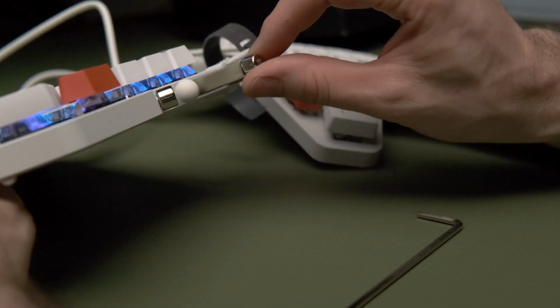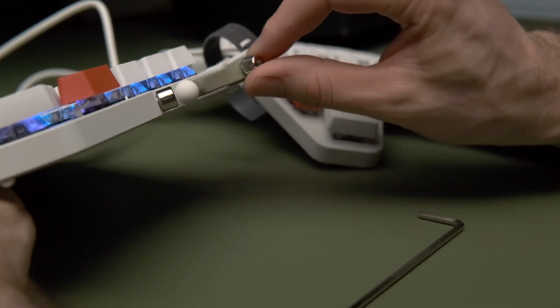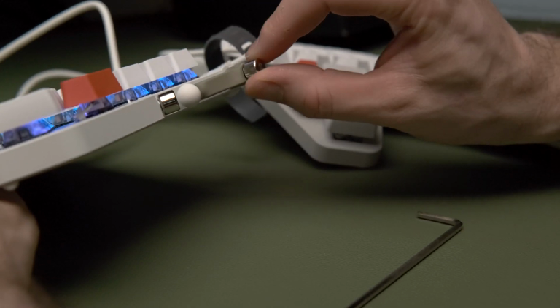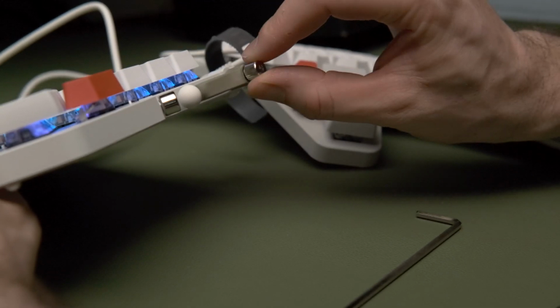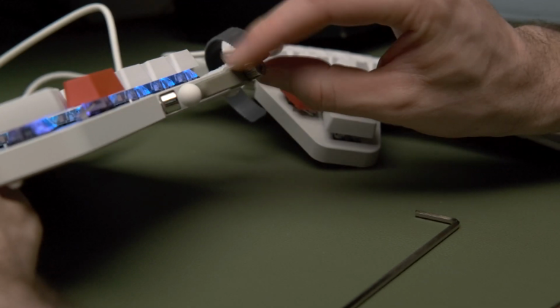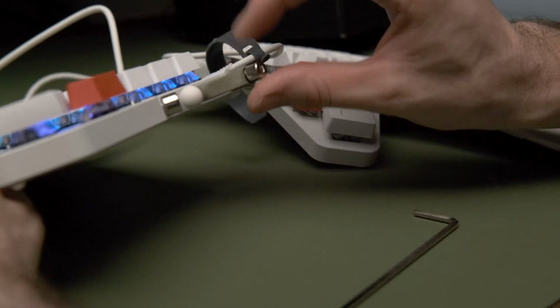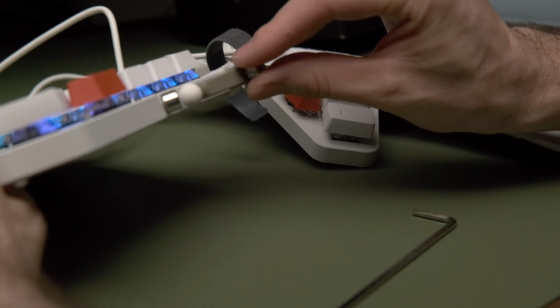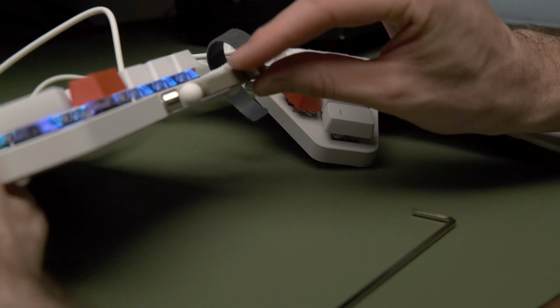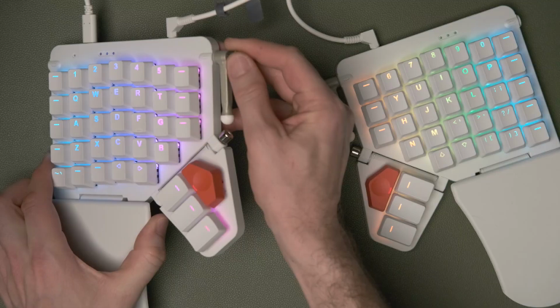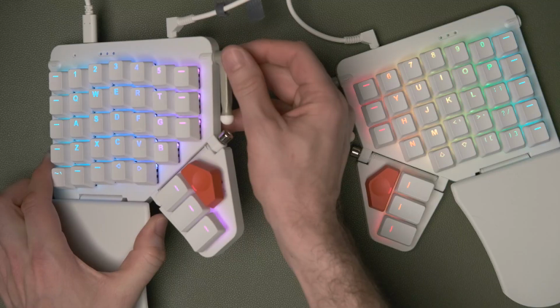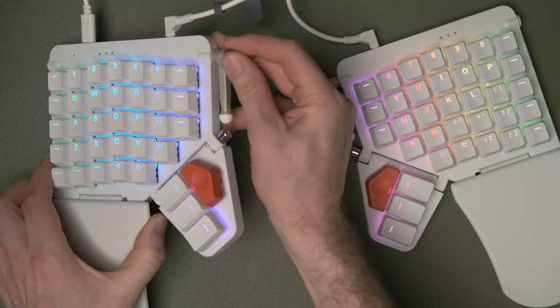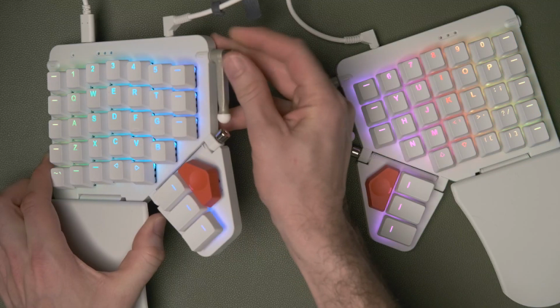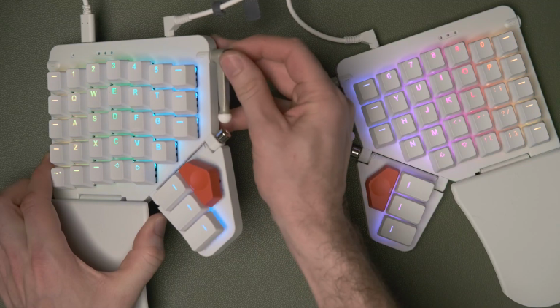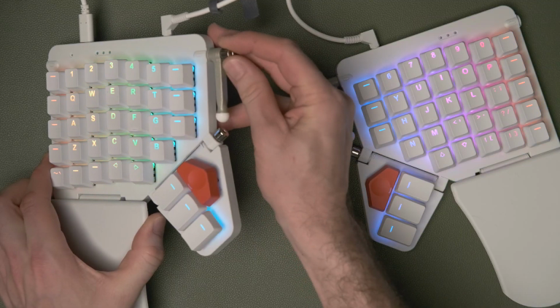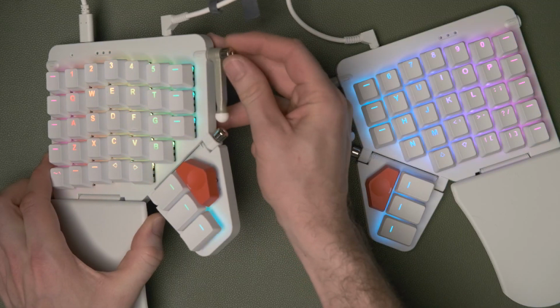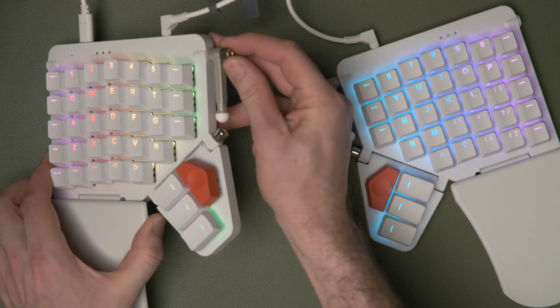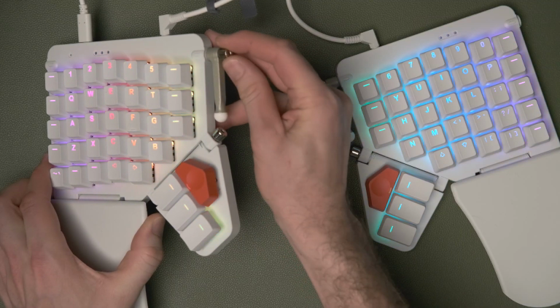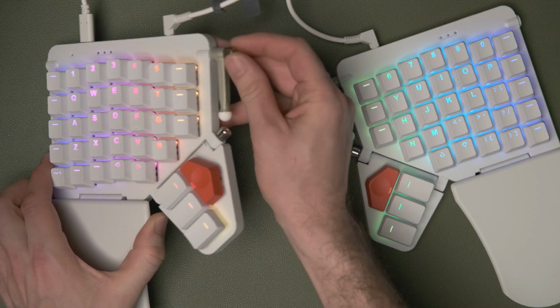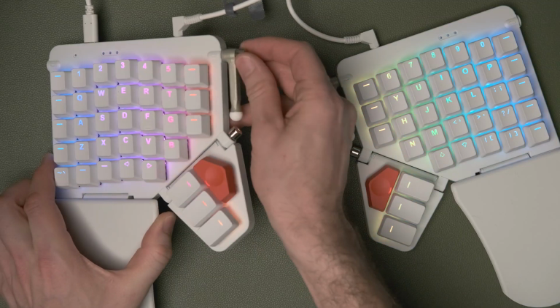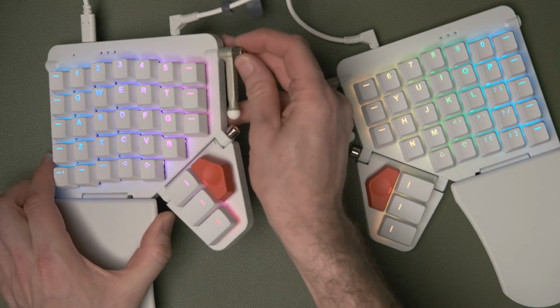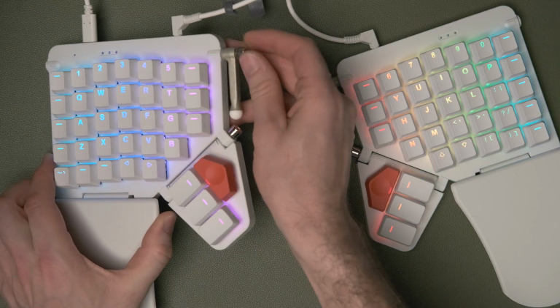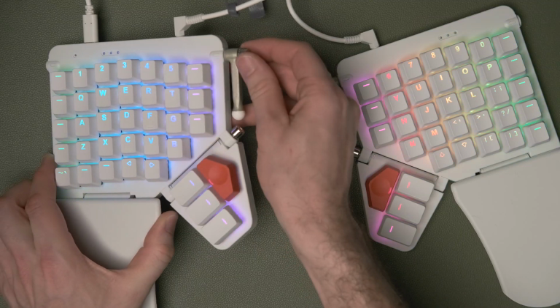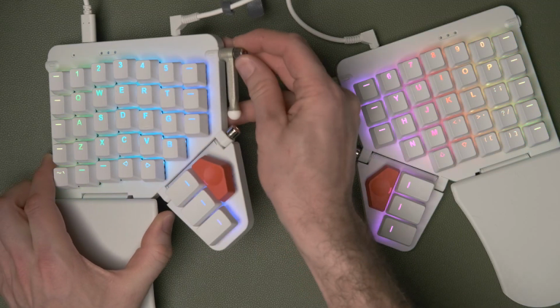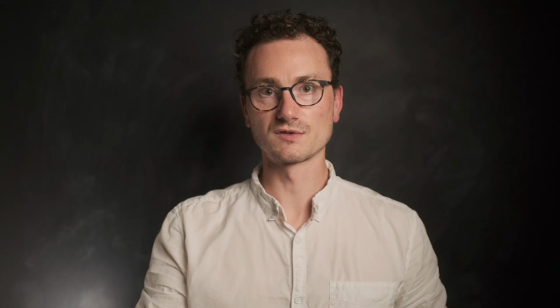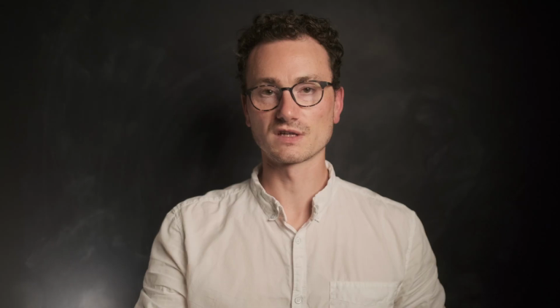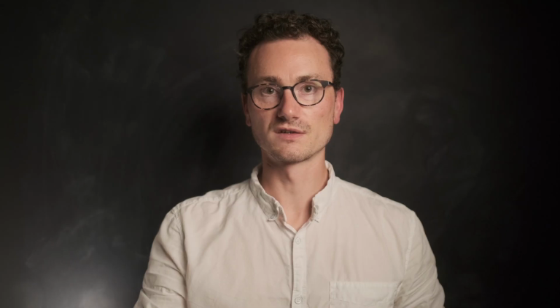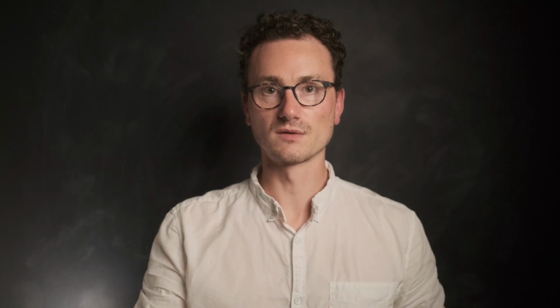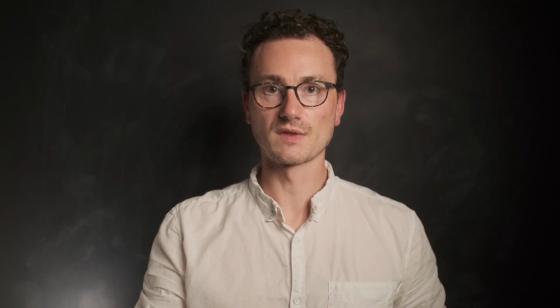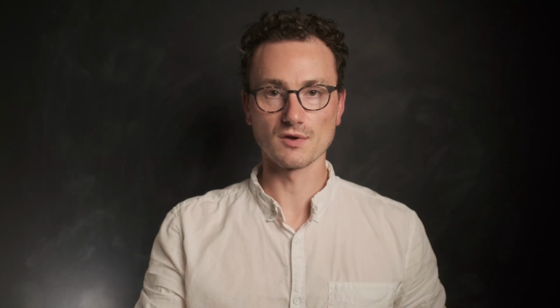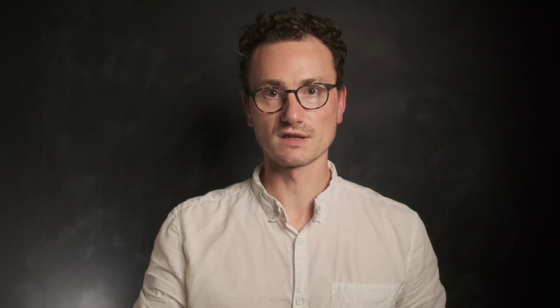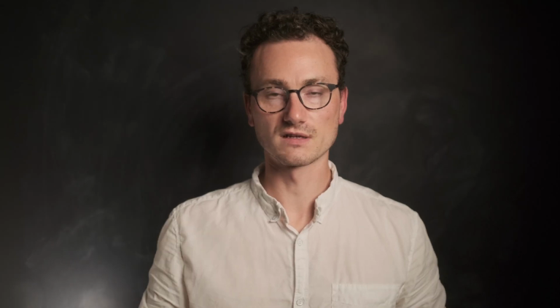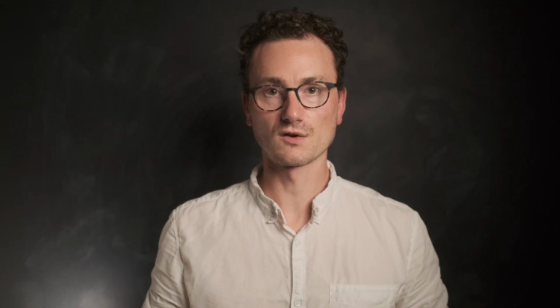The first thing we need to do is loosen the side screws for the legs, which you can just do with your thumb — just undo them, they're both anti-clockwise.